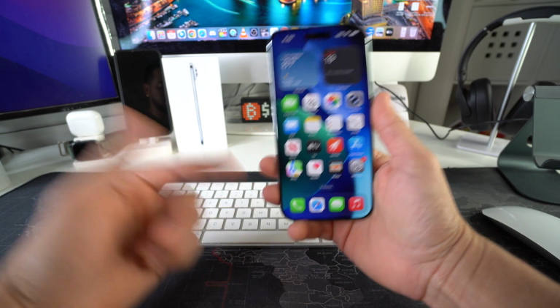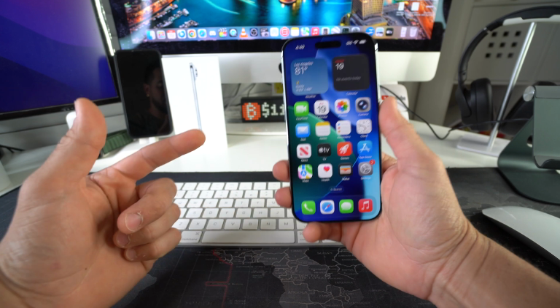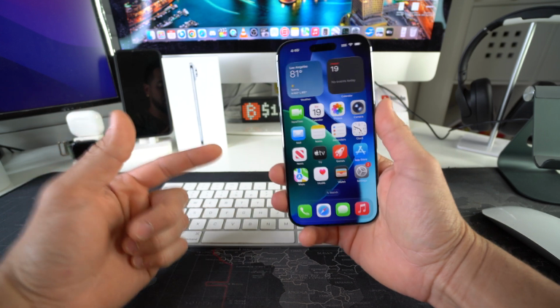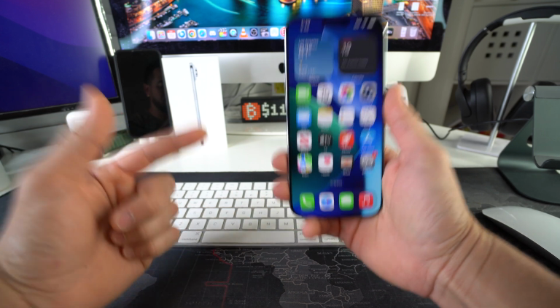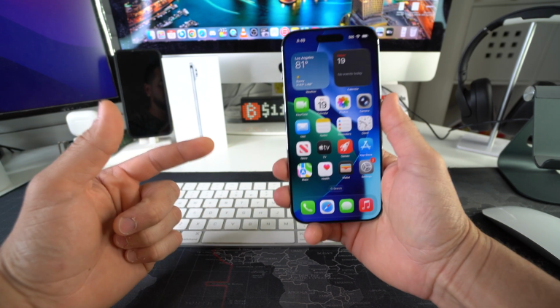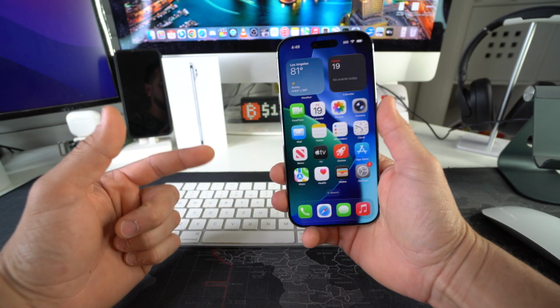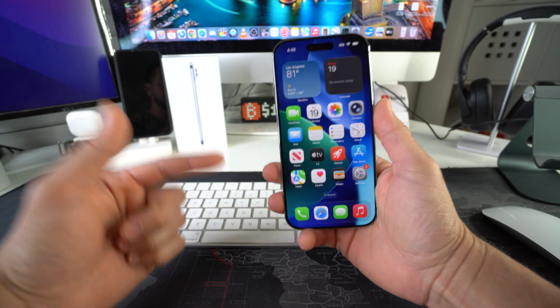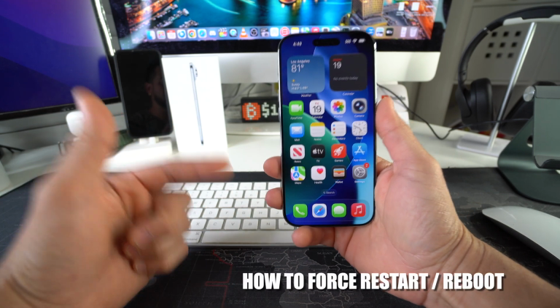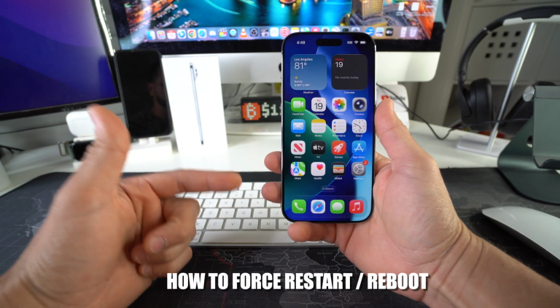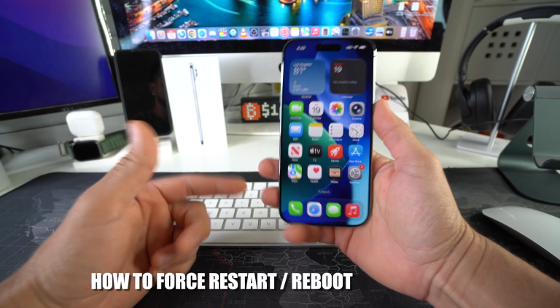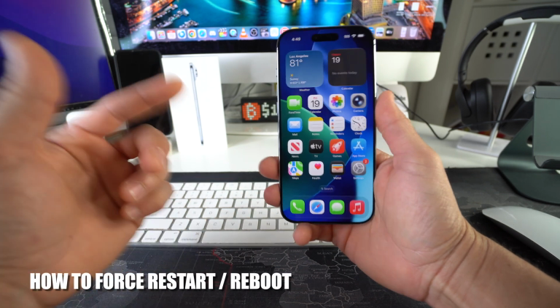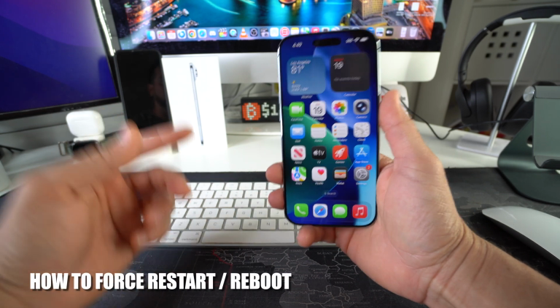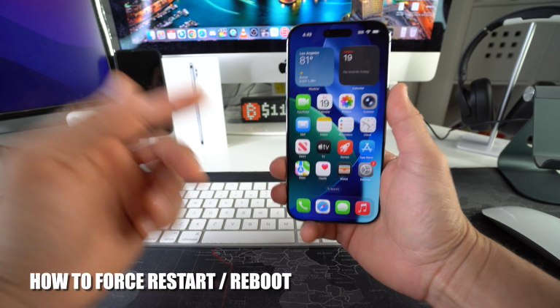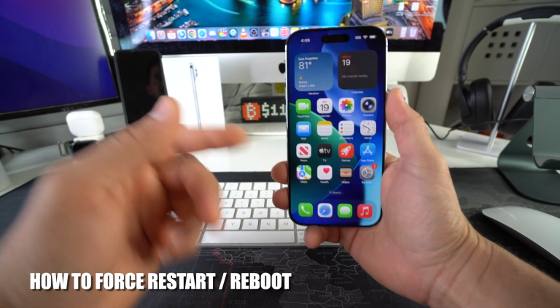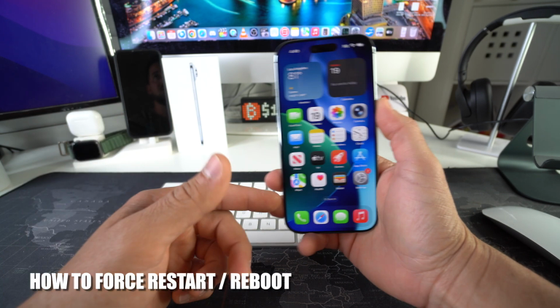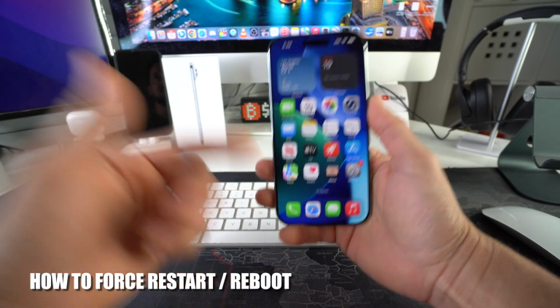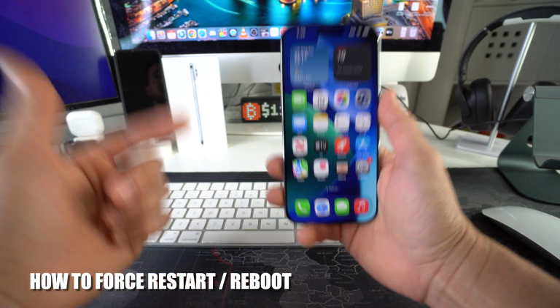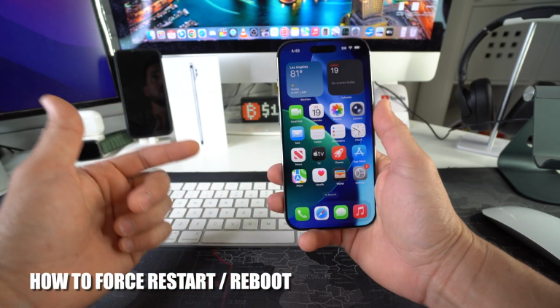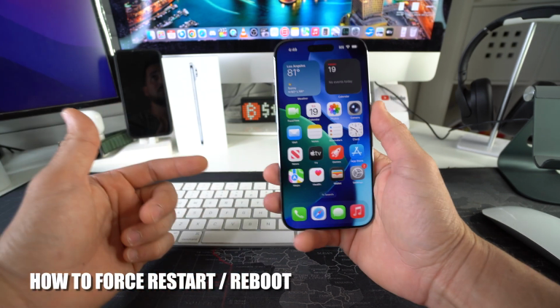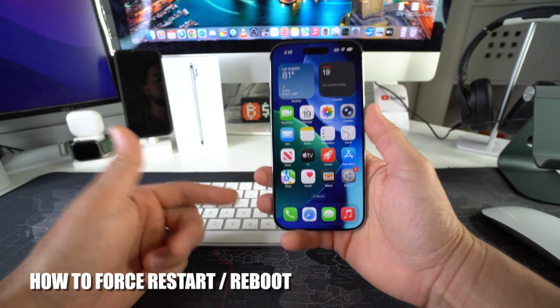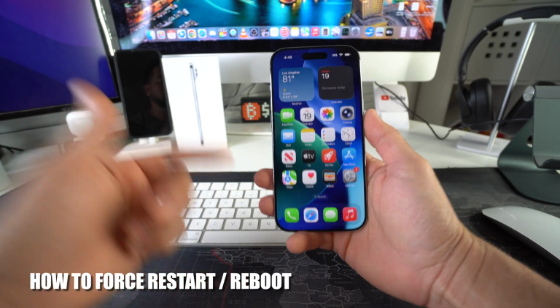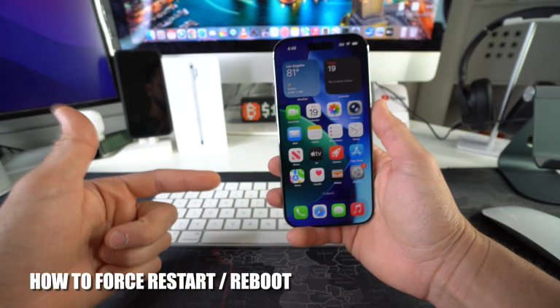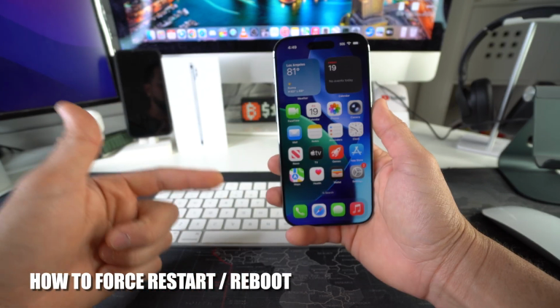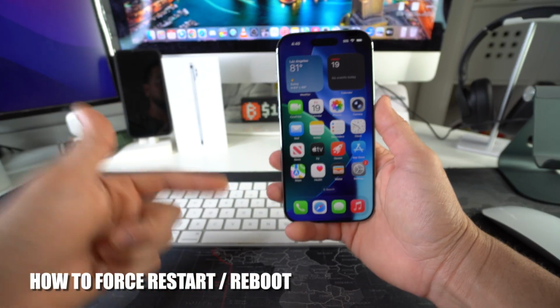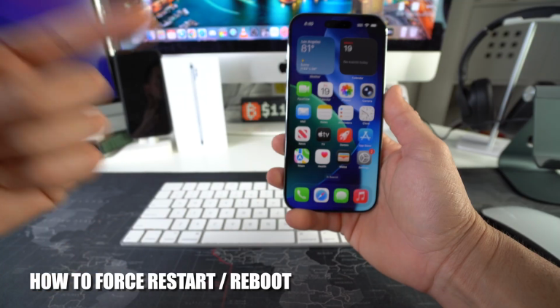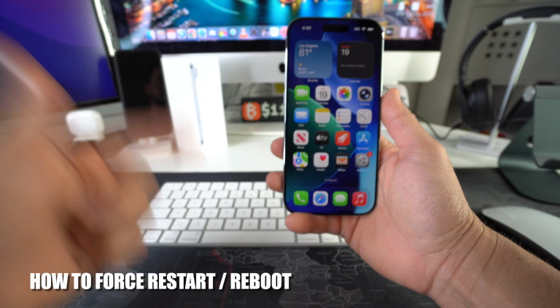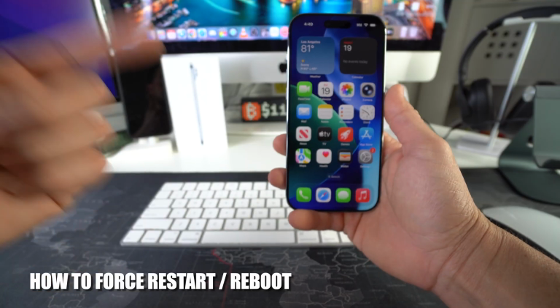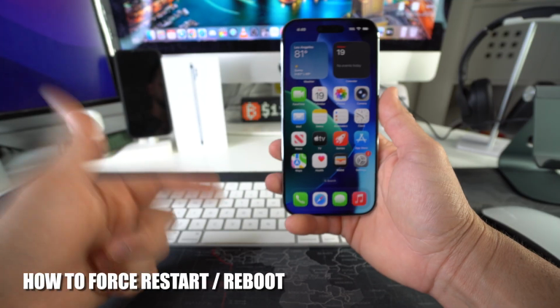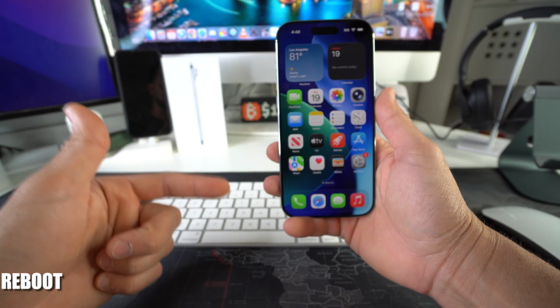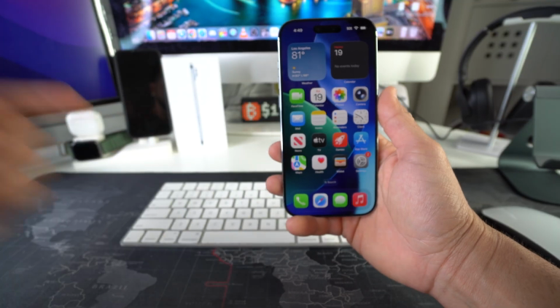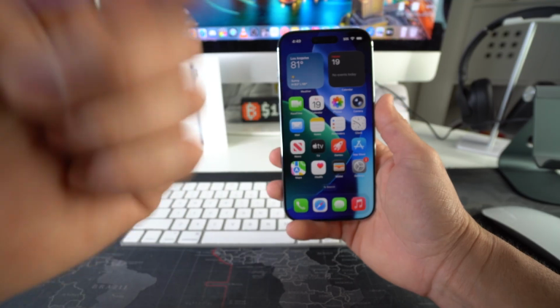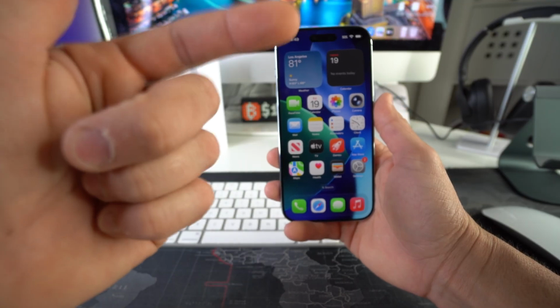Hey there! In this video I'm going to show you how you can force restart and reboot your Apple iPhone 17. Let's go!